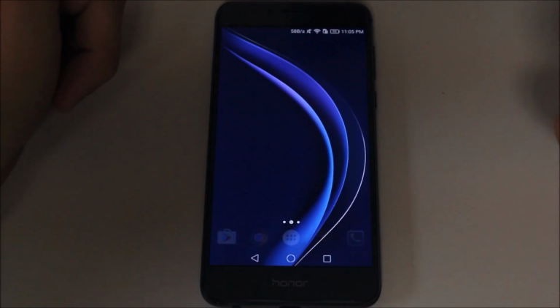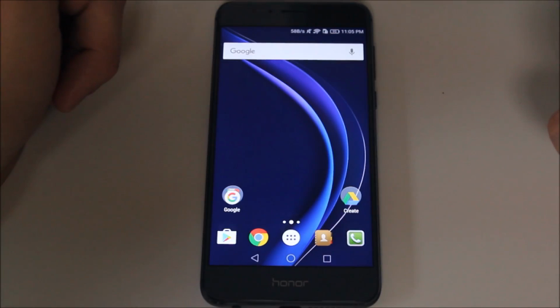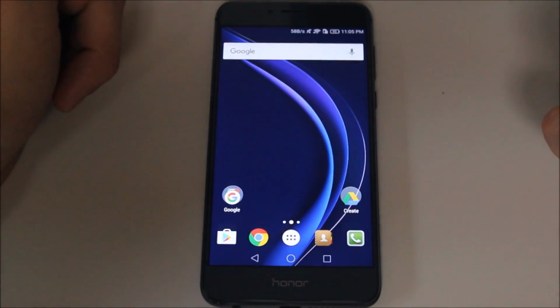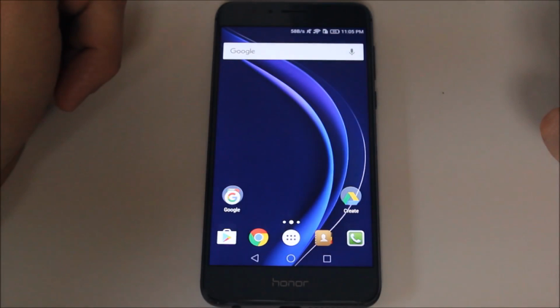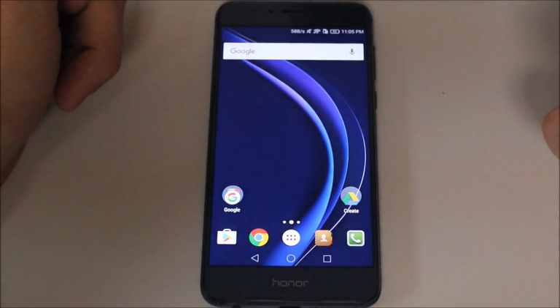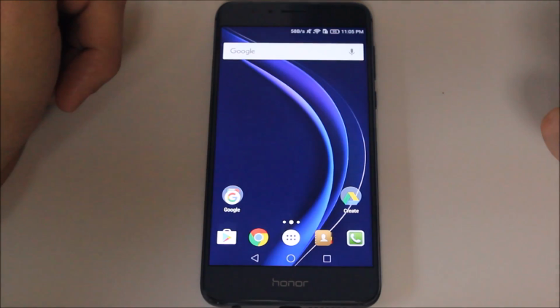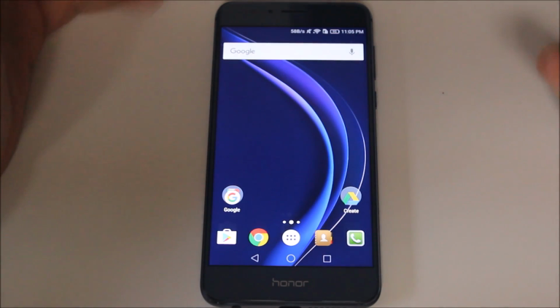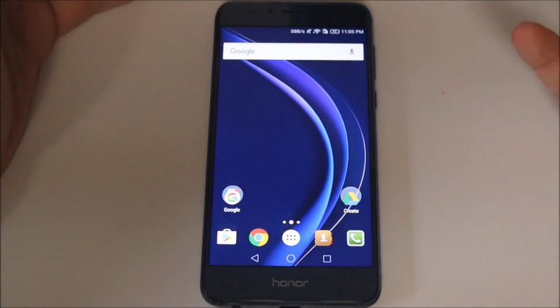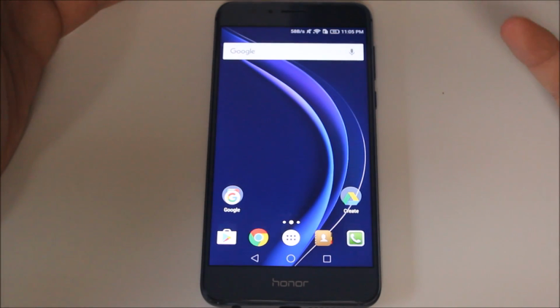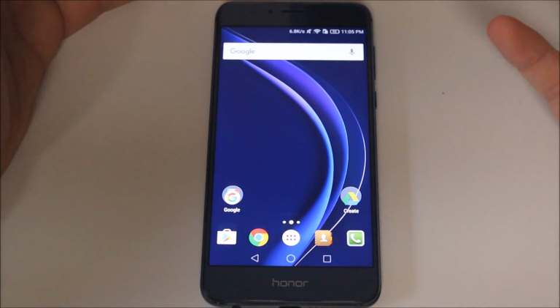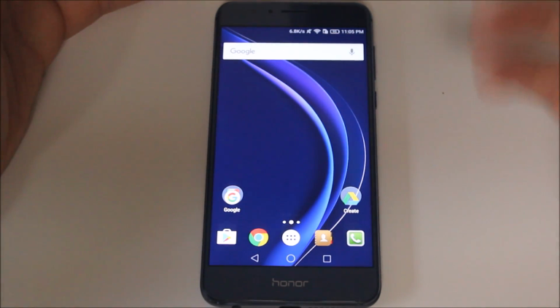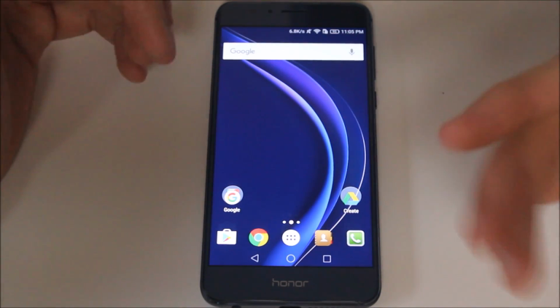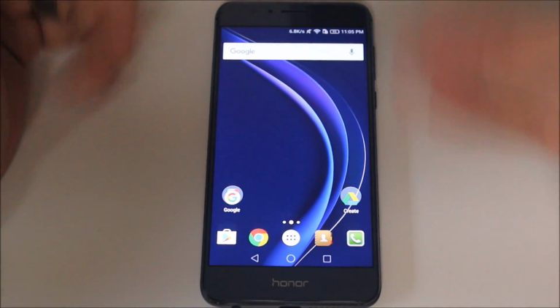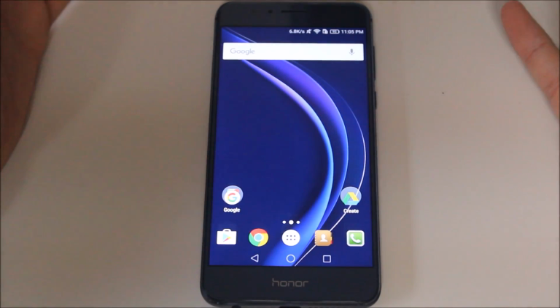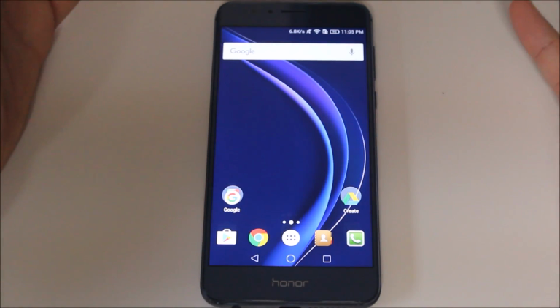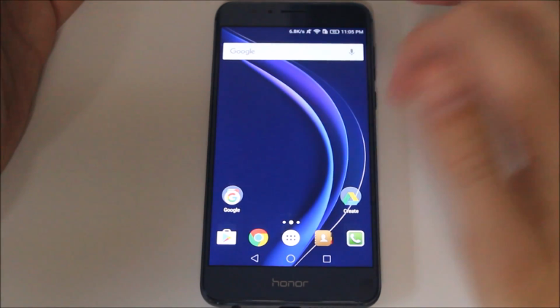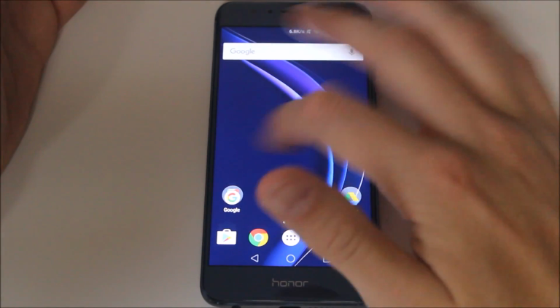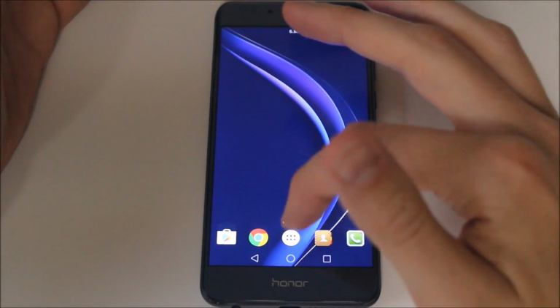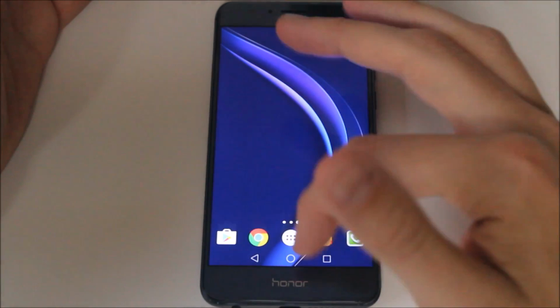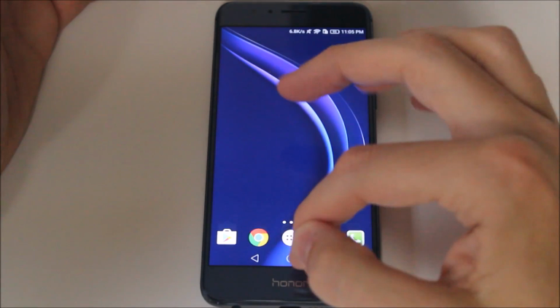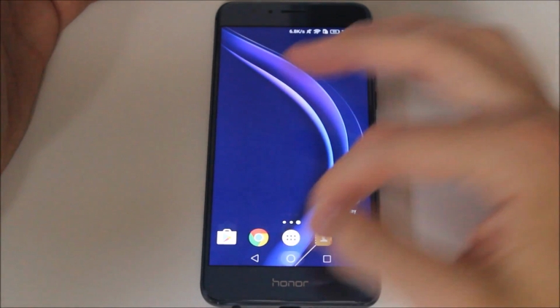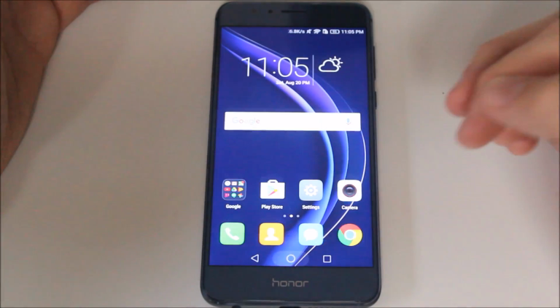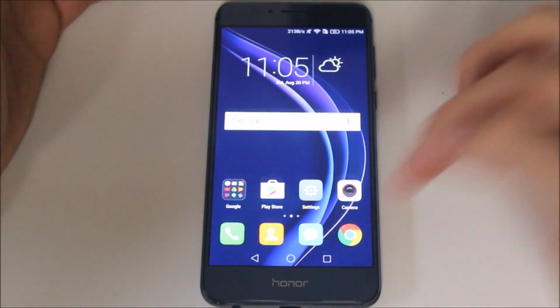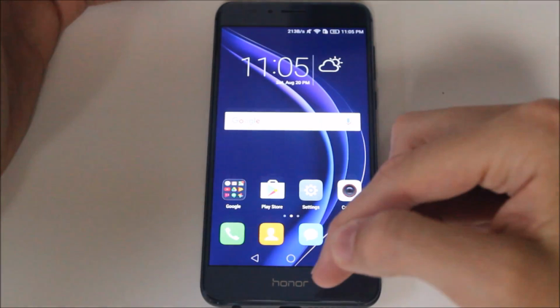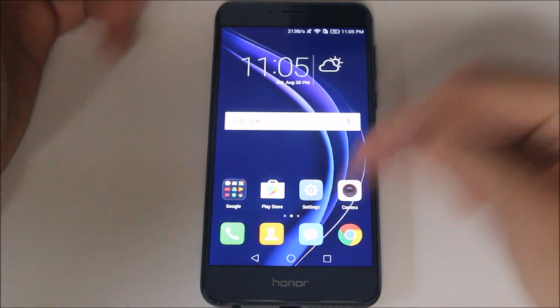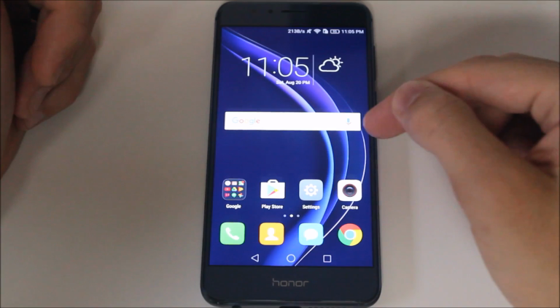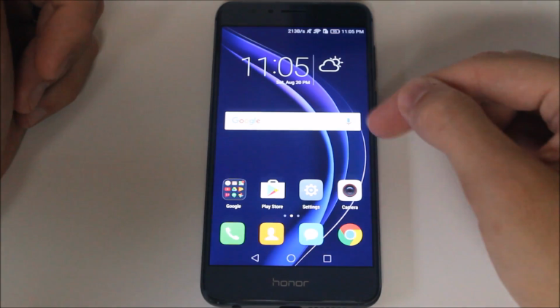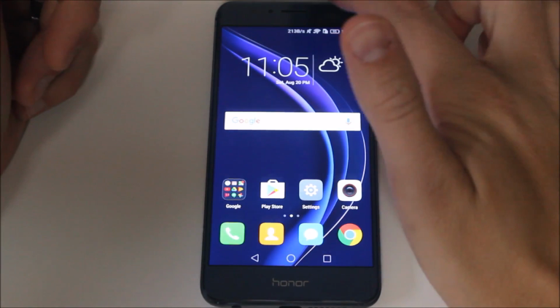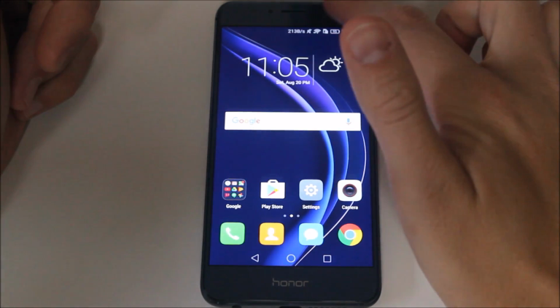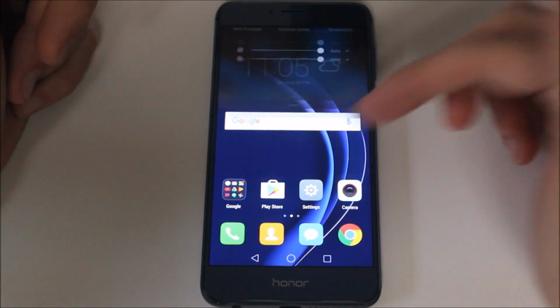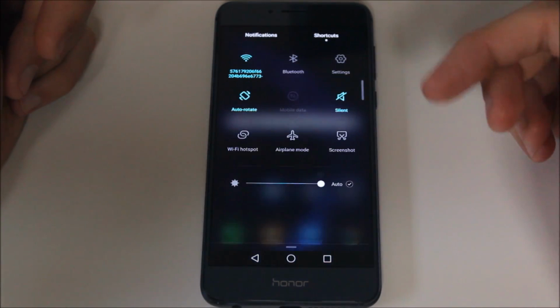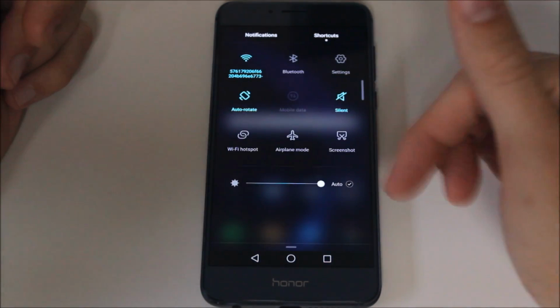So once you've installed Nova Launcher, you hit open, and presto, you have it. Now that's not going to stick — the second you hit your home button, it's going to take you back to Emotion UI.